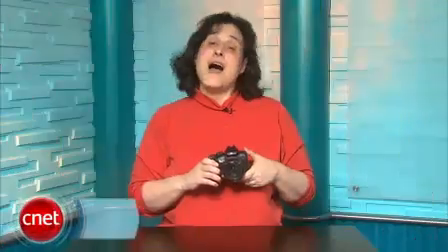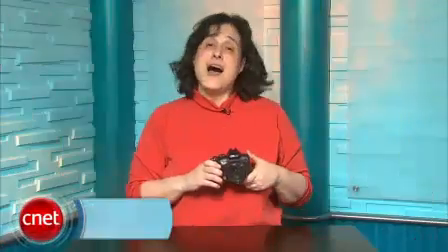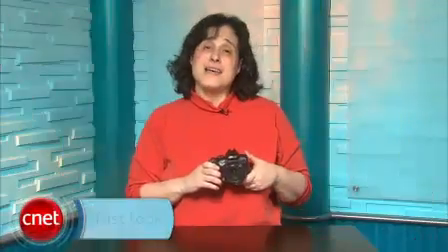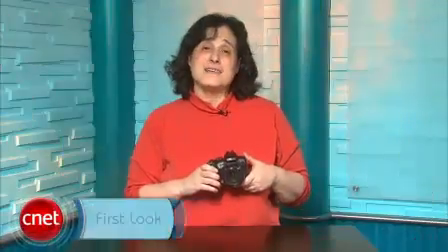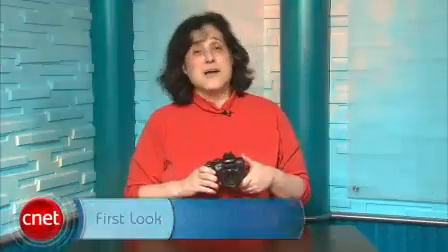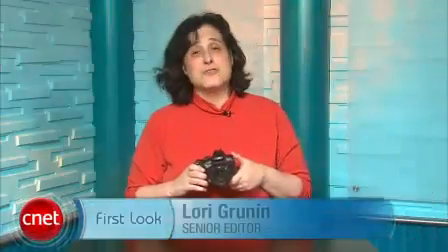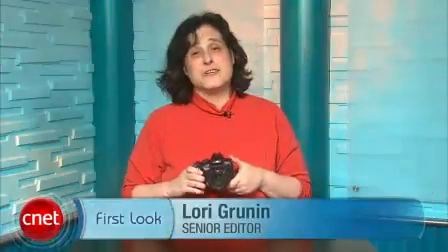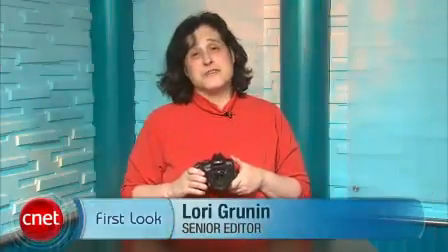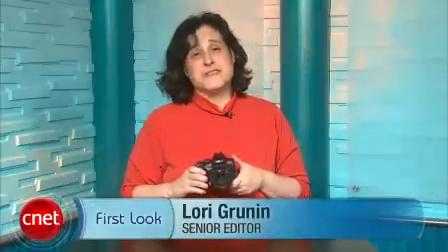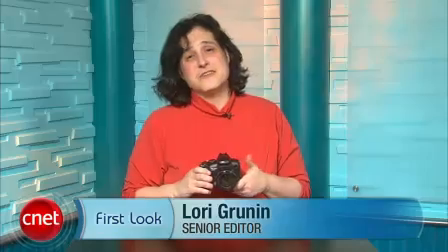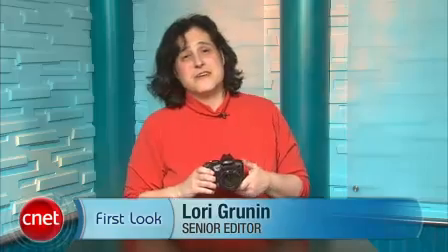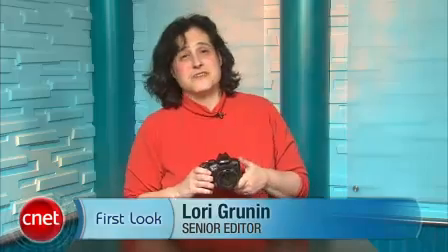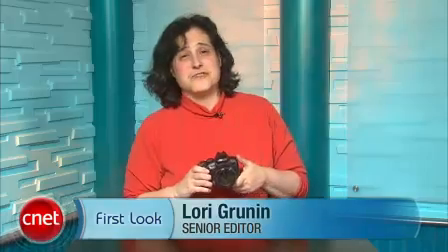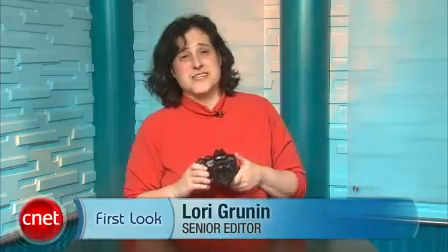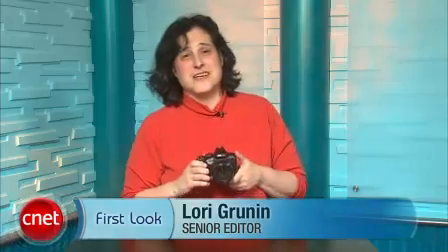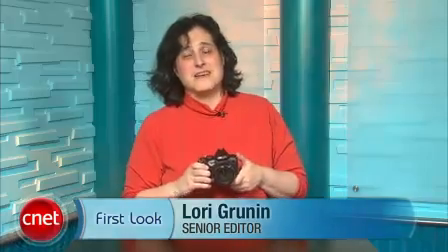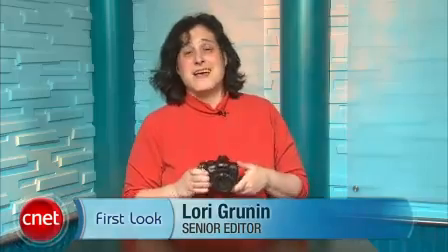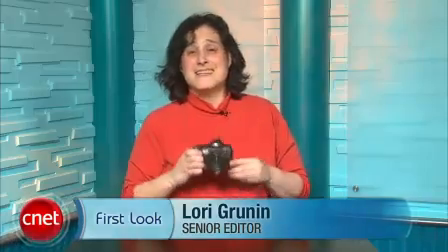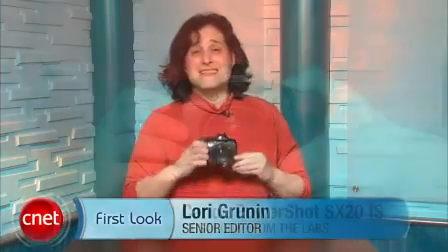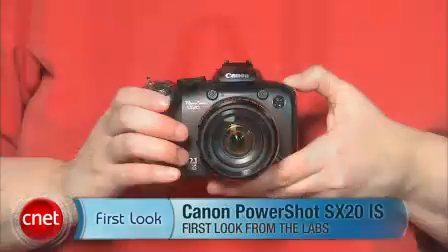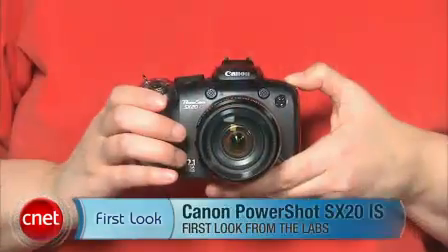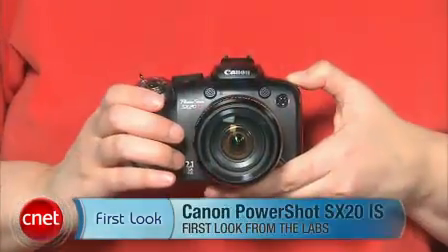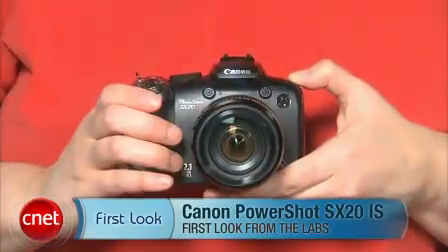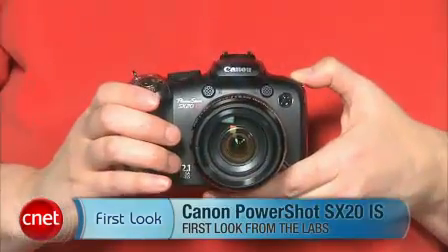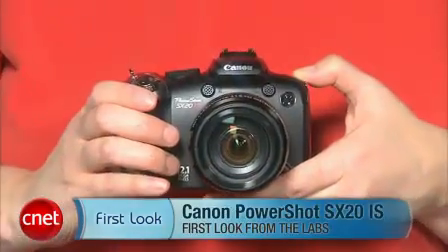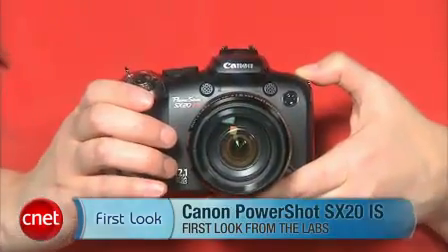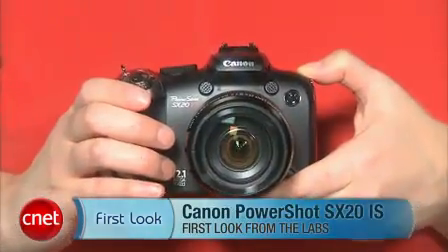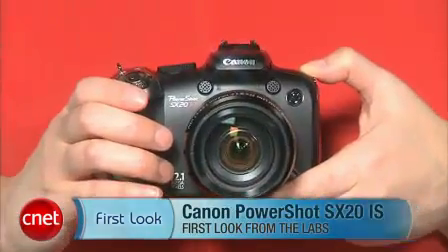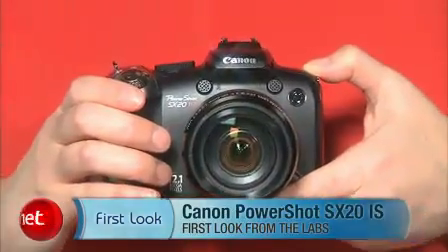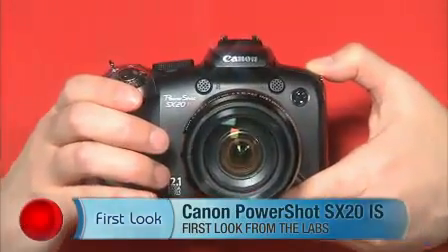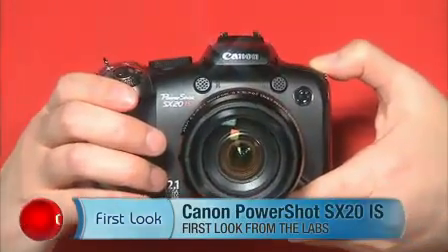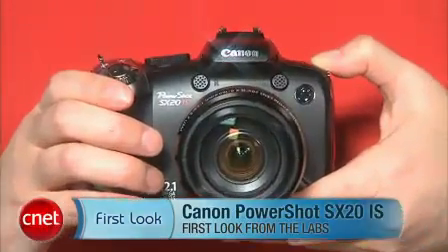Hi, I'm Laurie Grunin, Senior Editor for CNET, and this is the Canon PowerShot SX20IS.